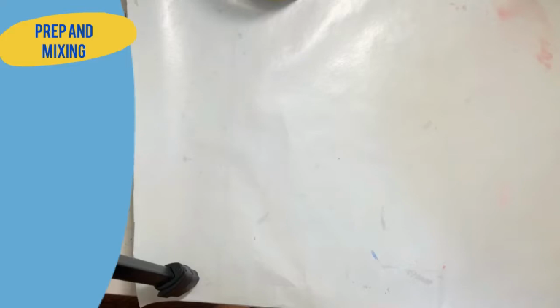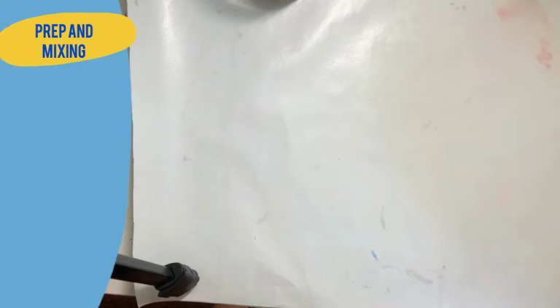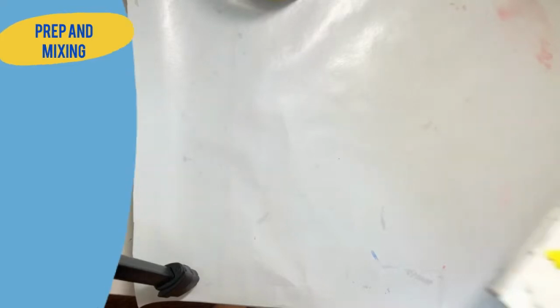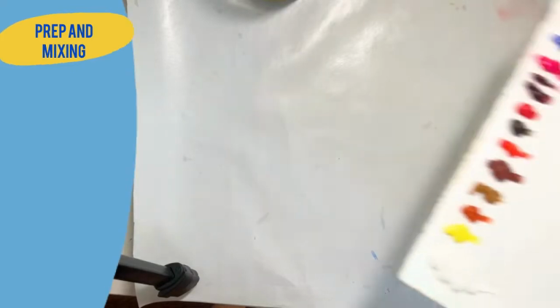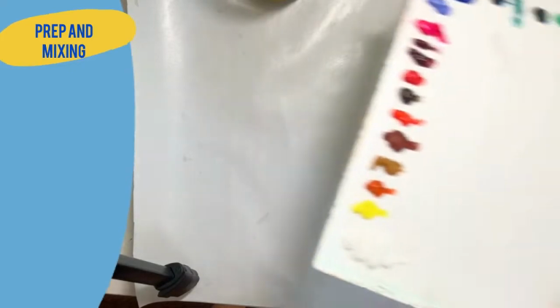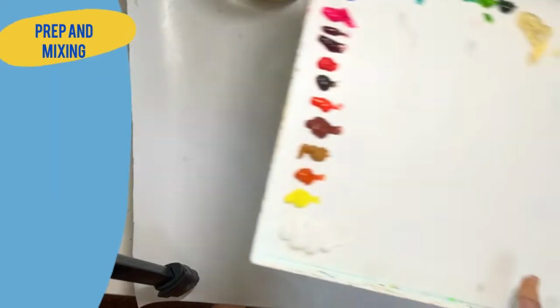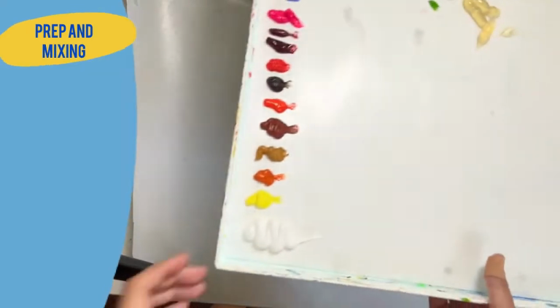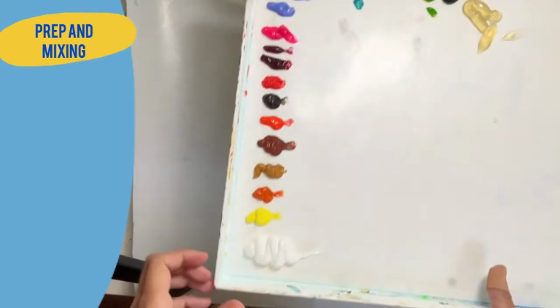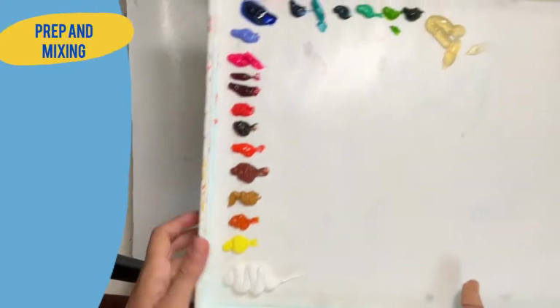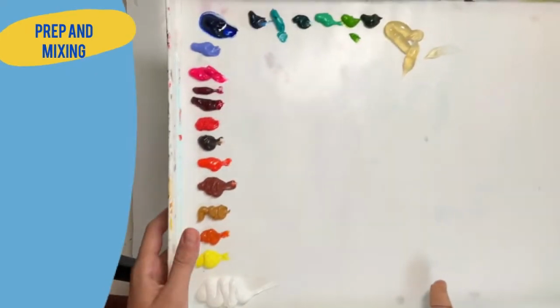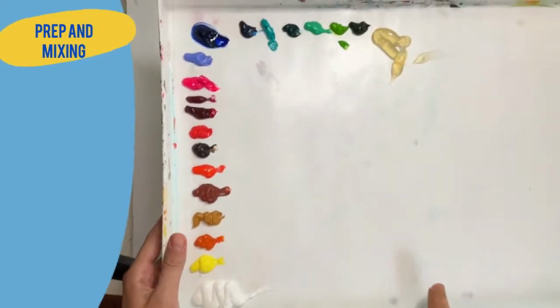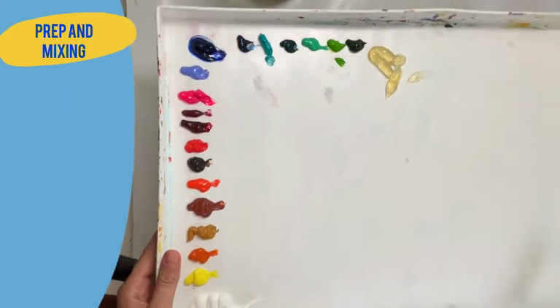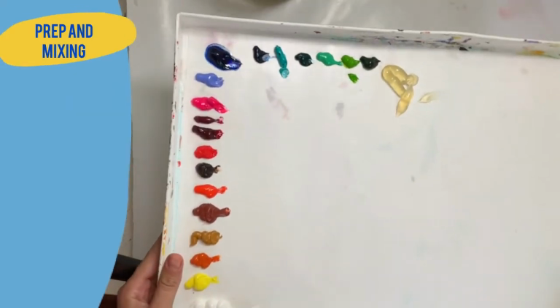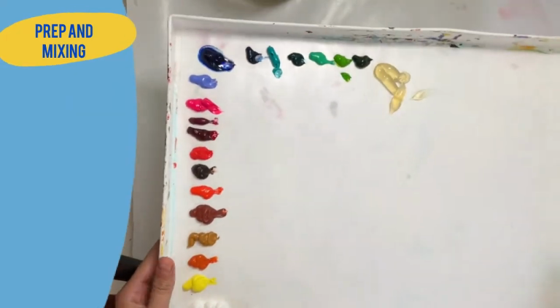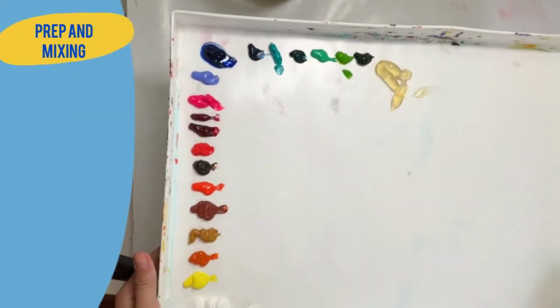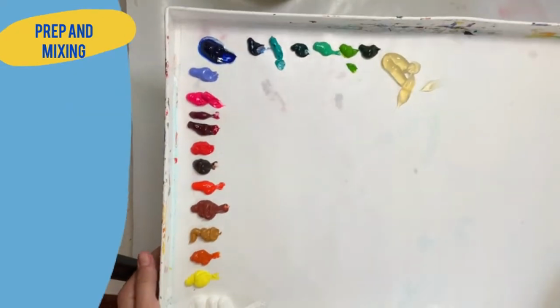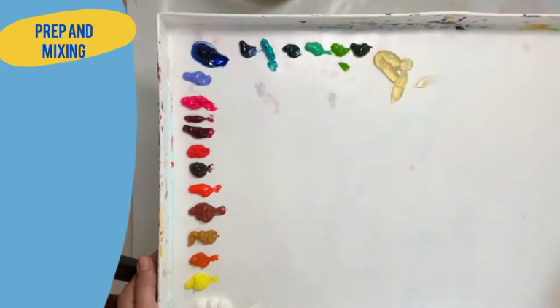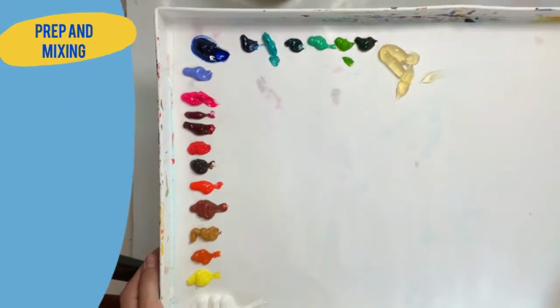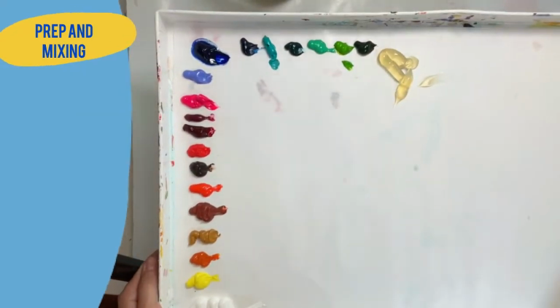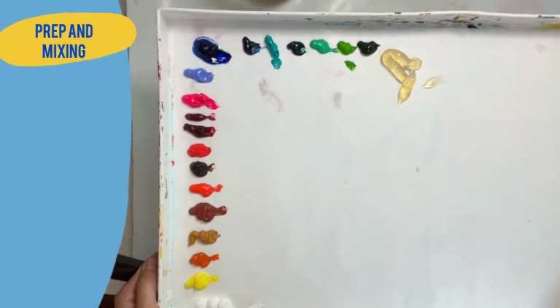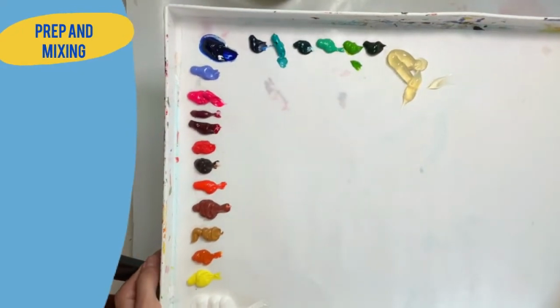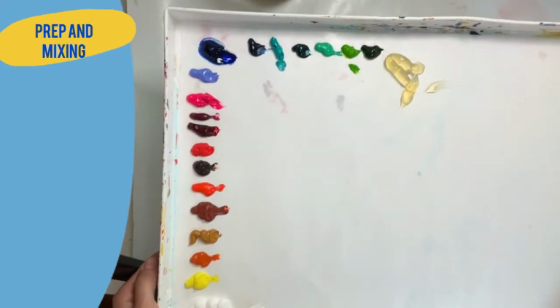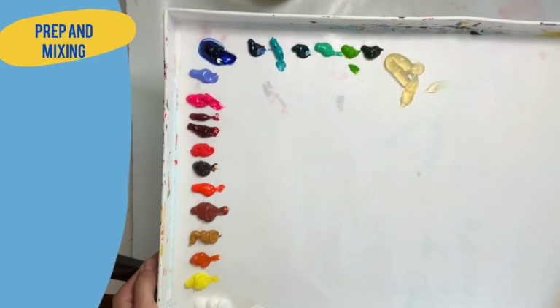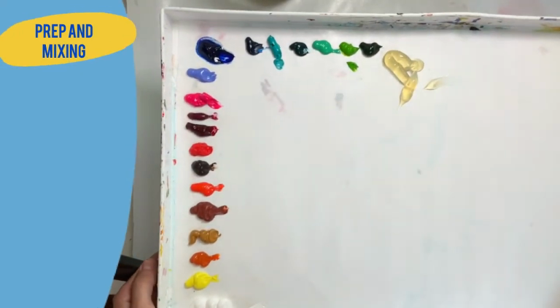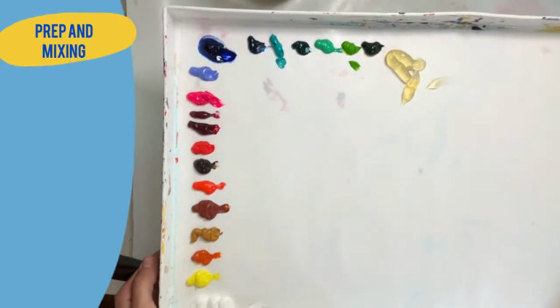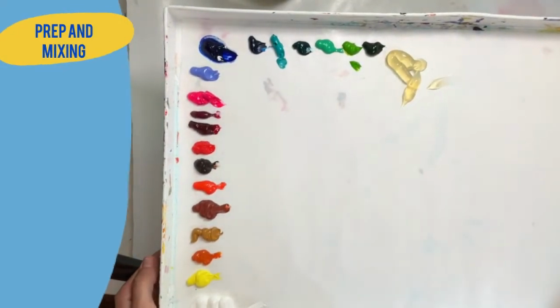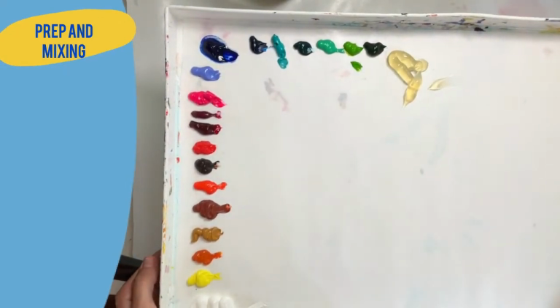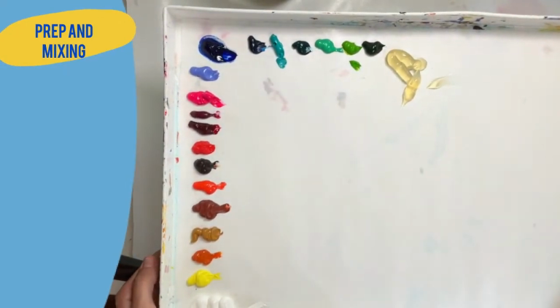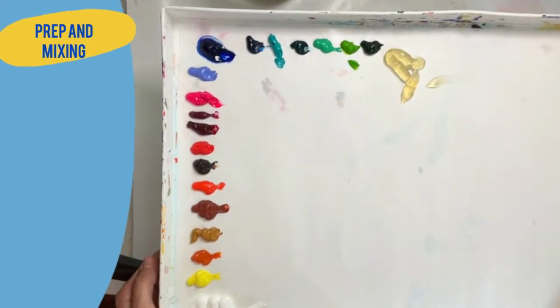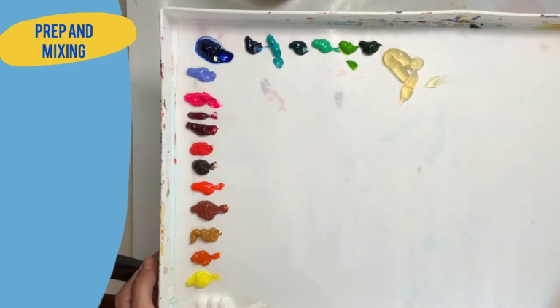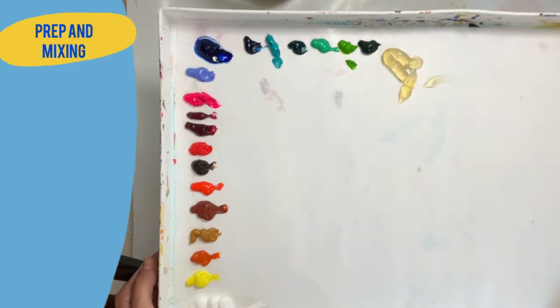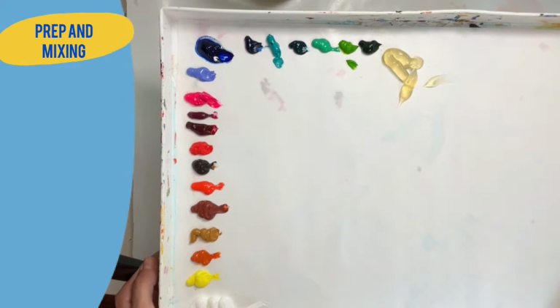Hello, welcome to a one-hour real-time painting demo. Let's just jump right into it.